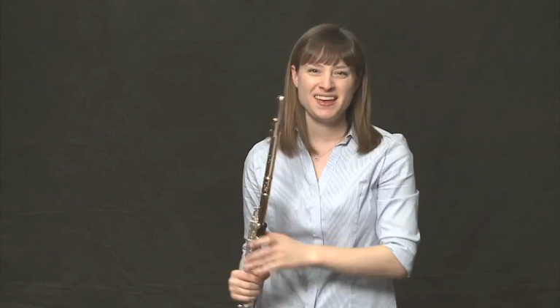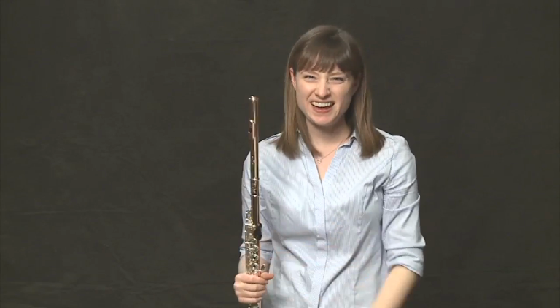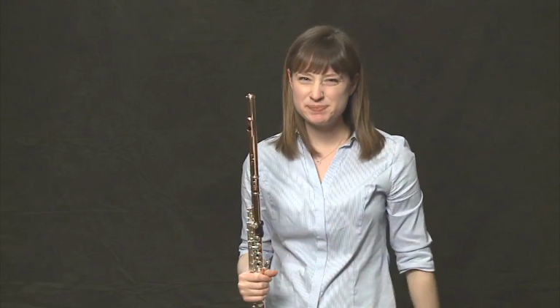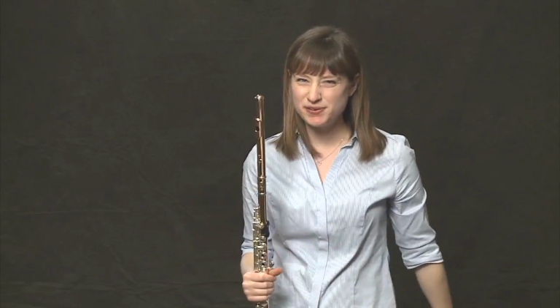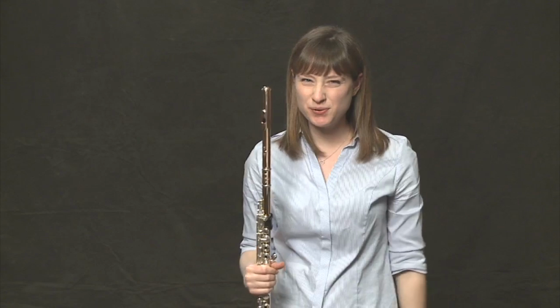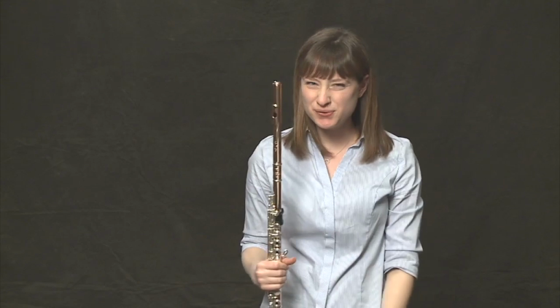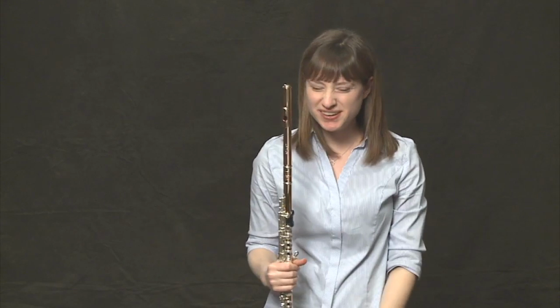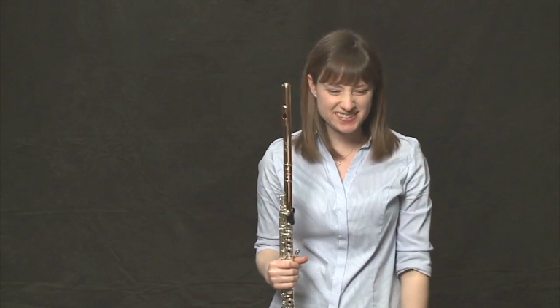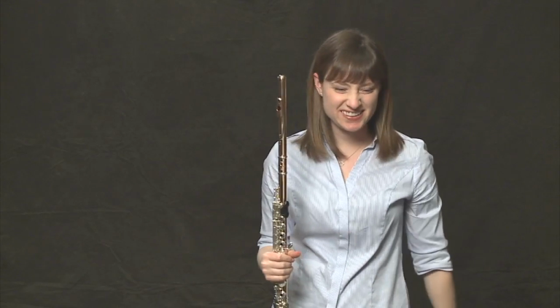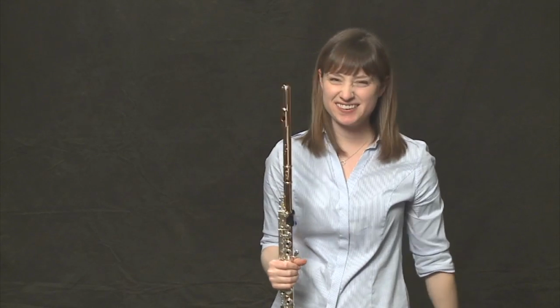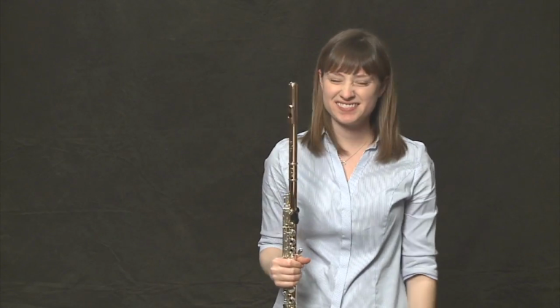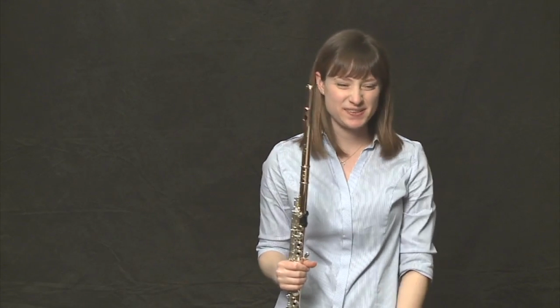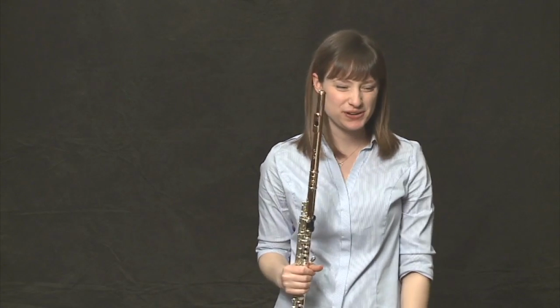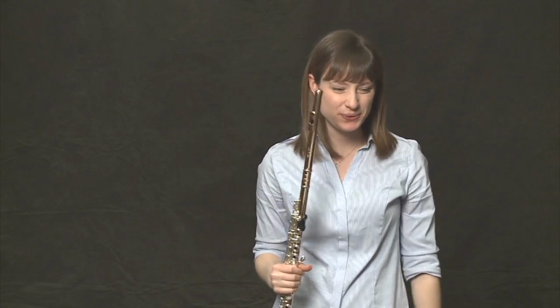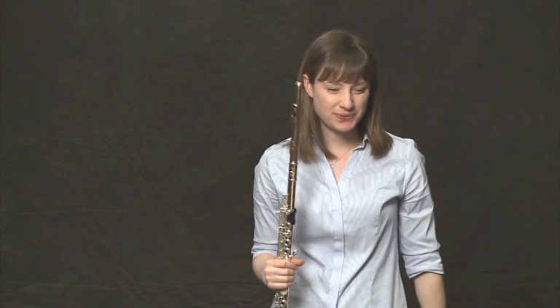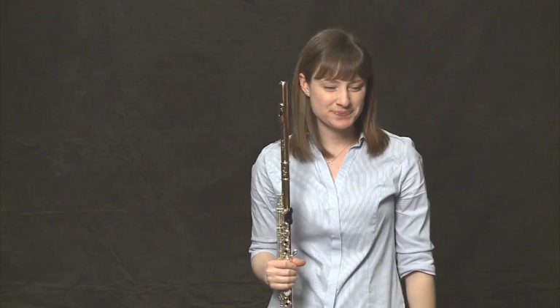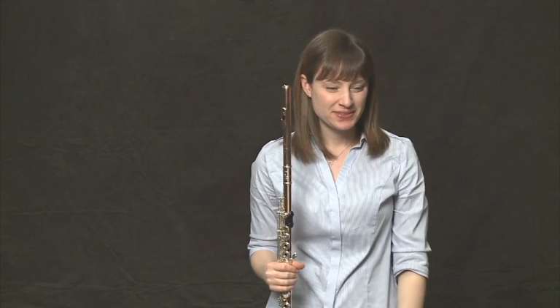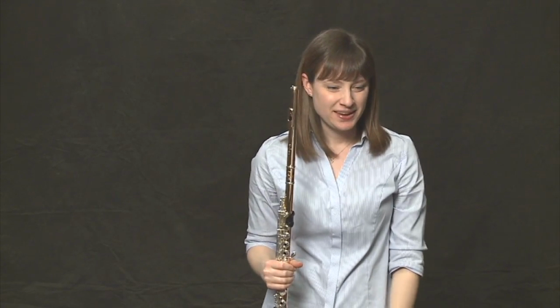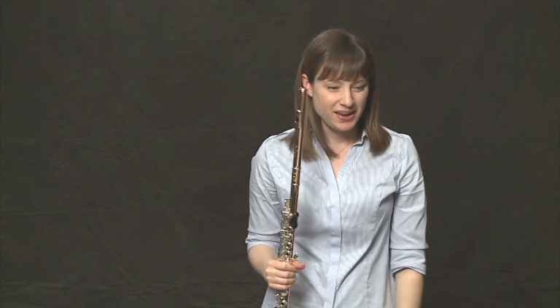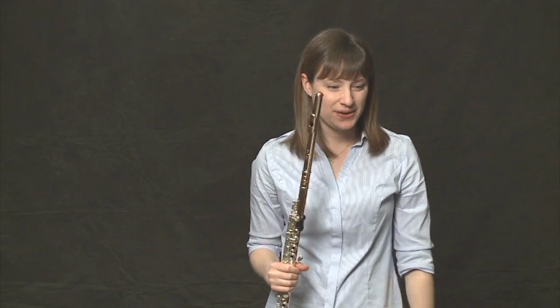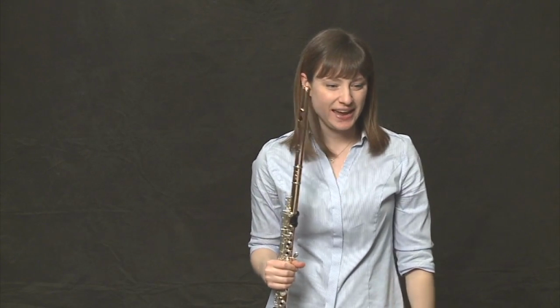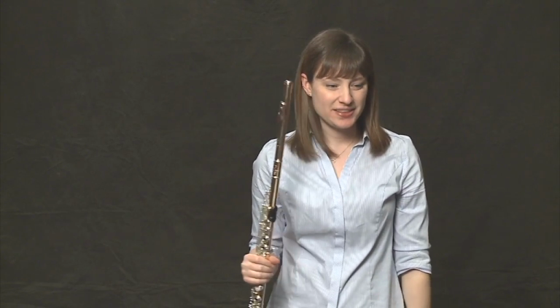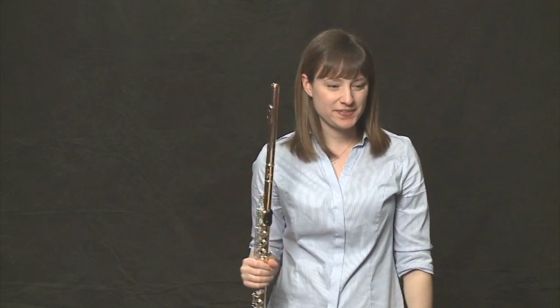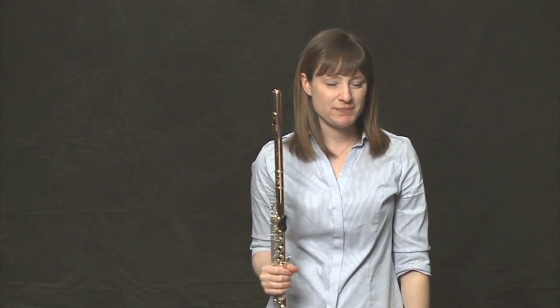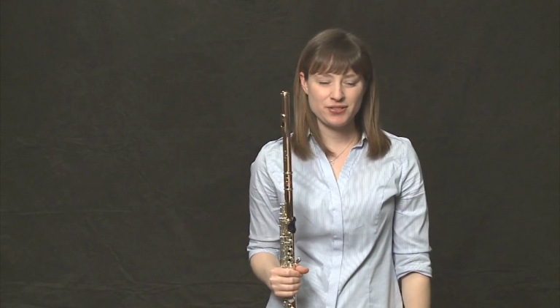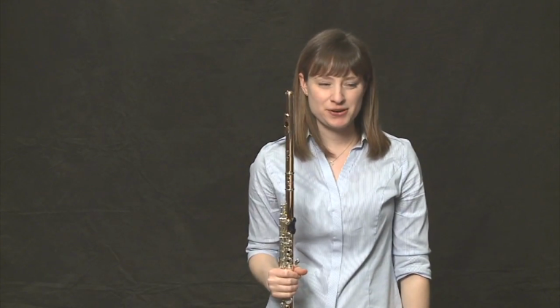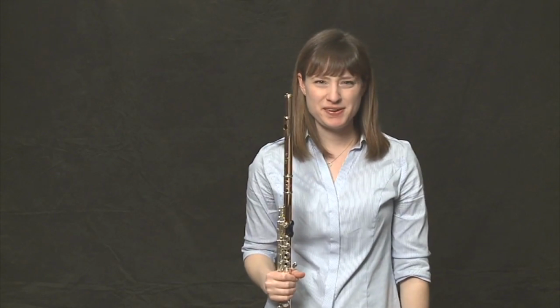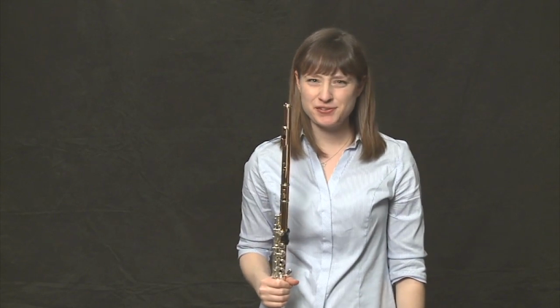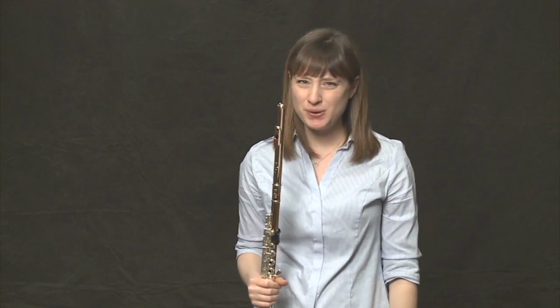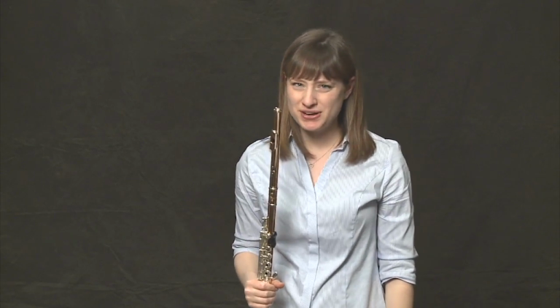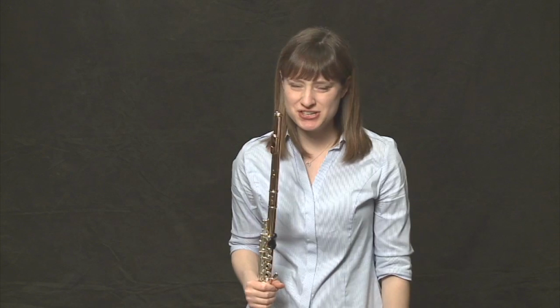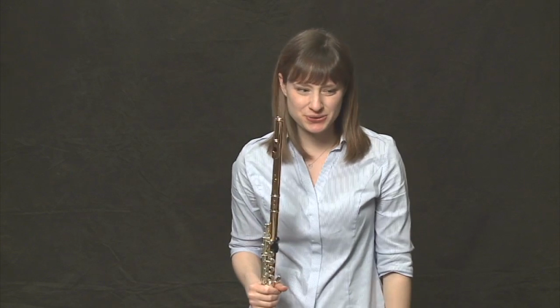That adds a bit of soulfulness, doesn't it? It's pretty cool. Okay, let's learn measures one and two.